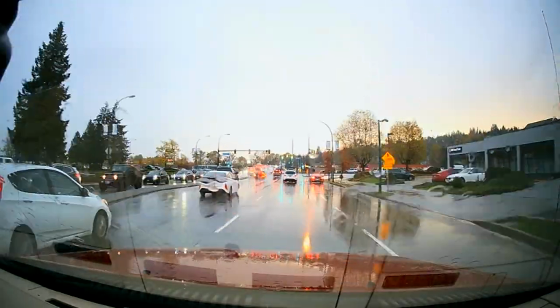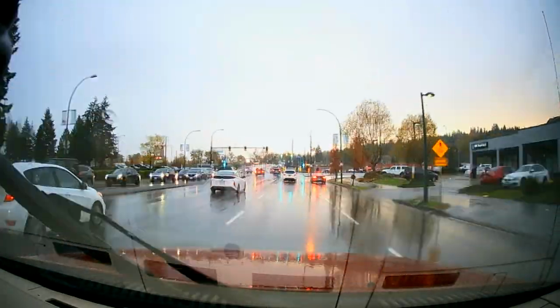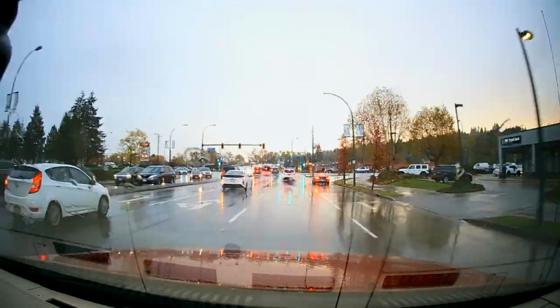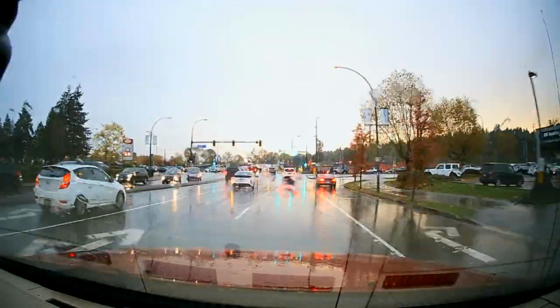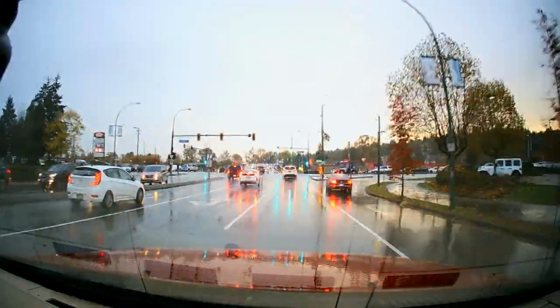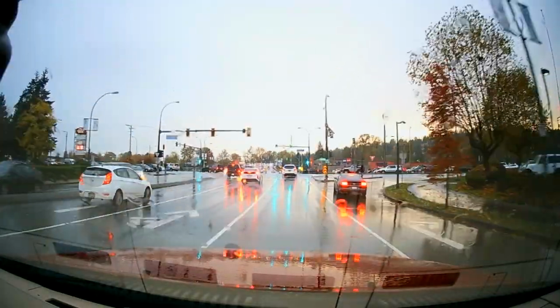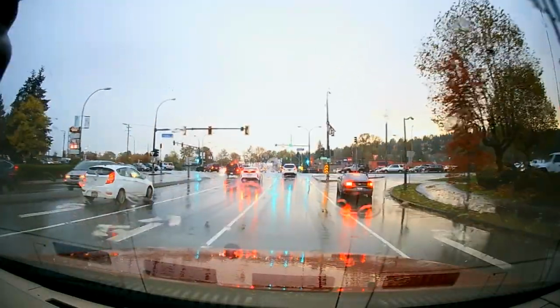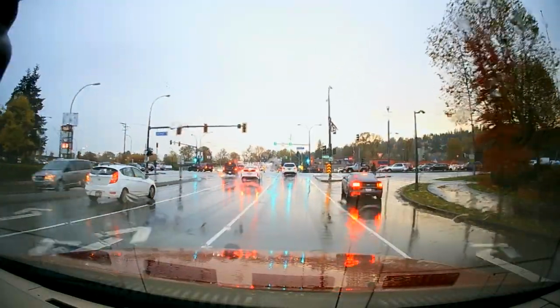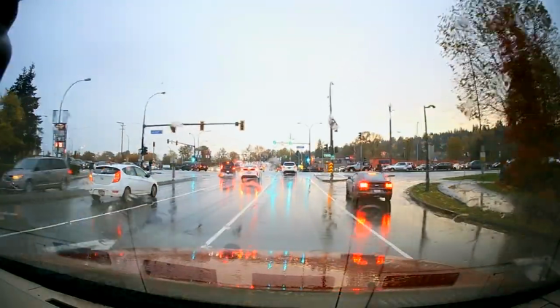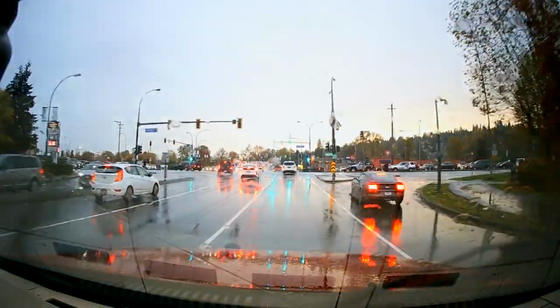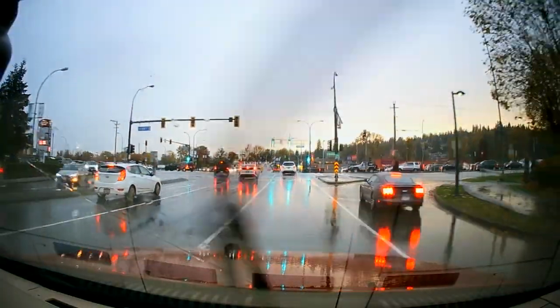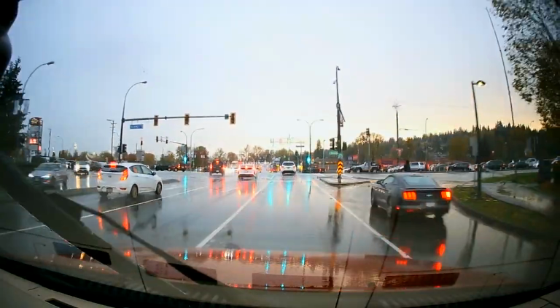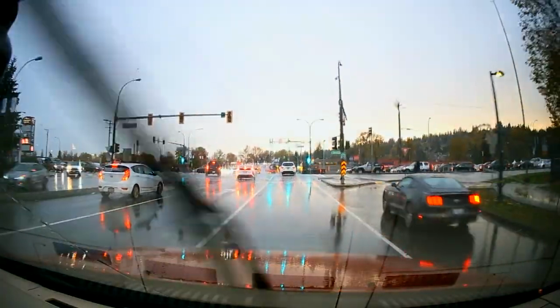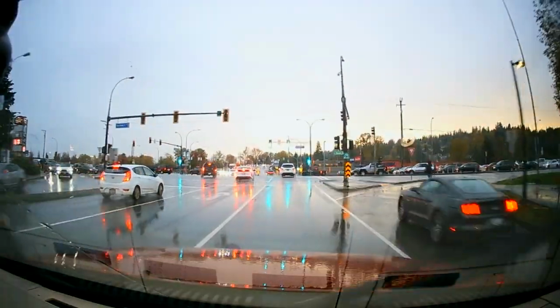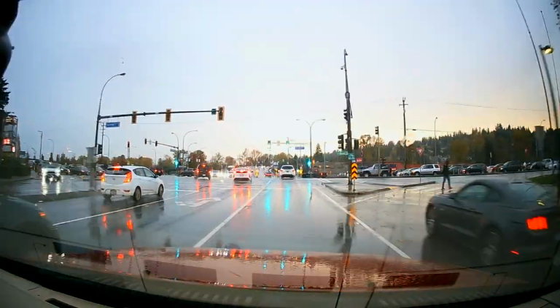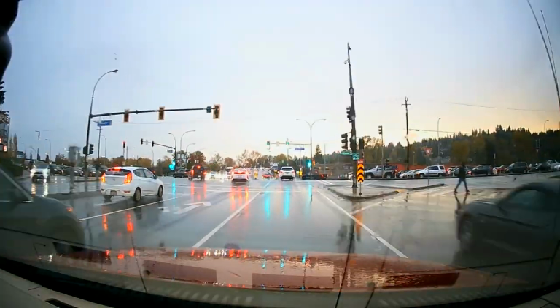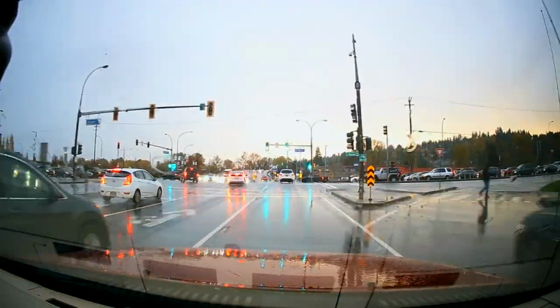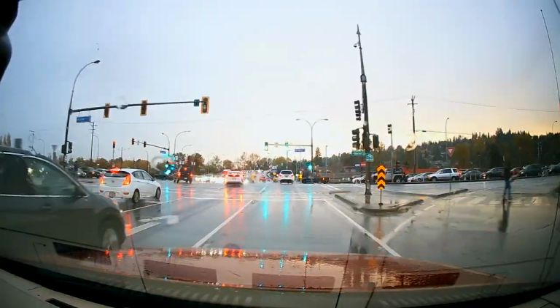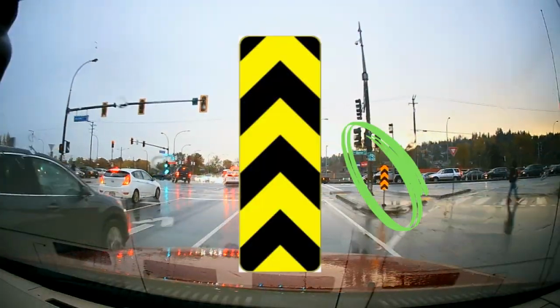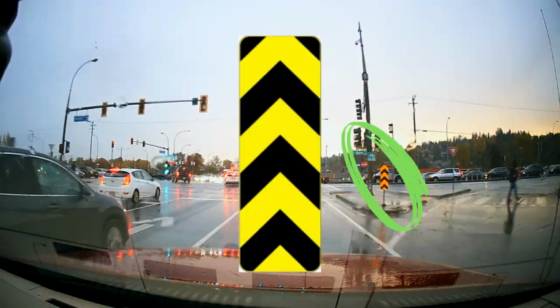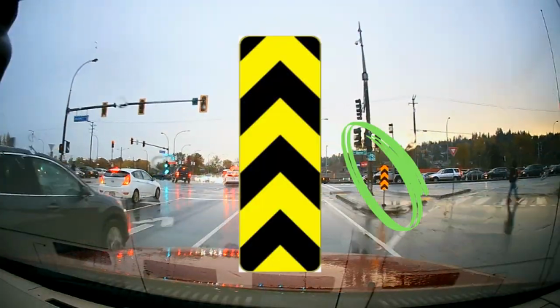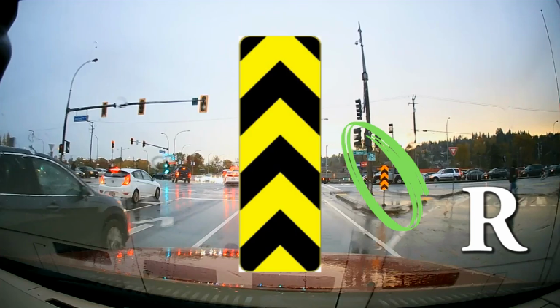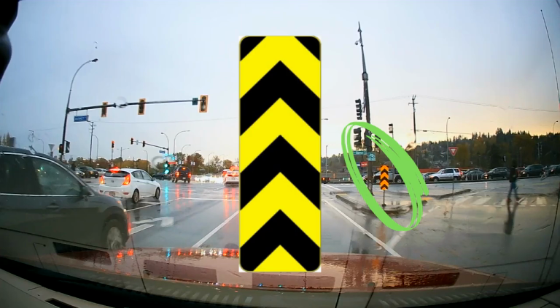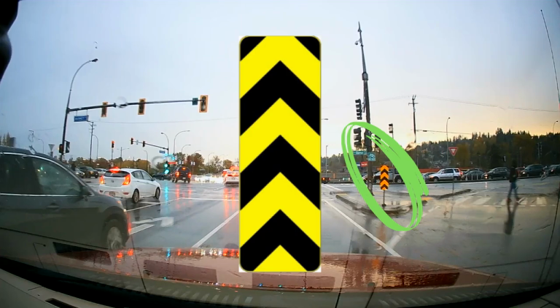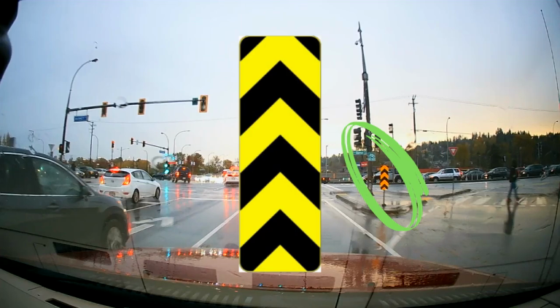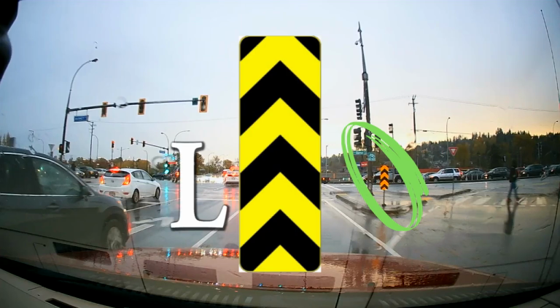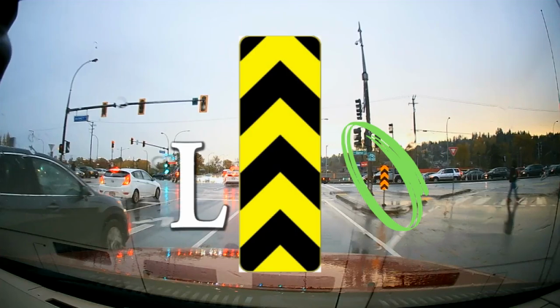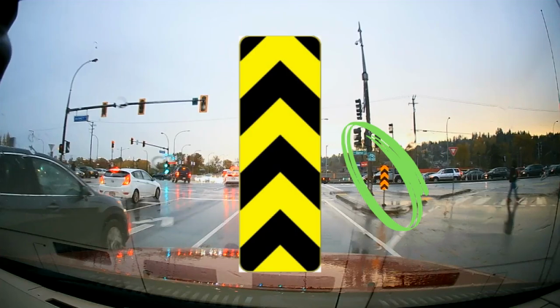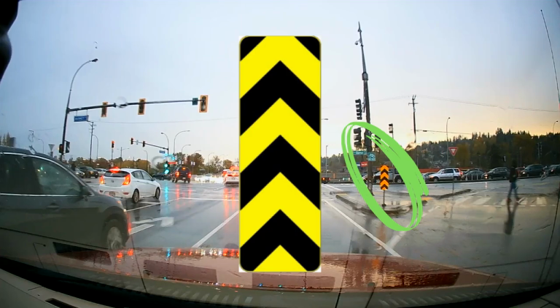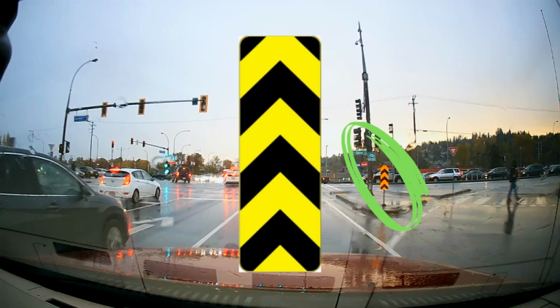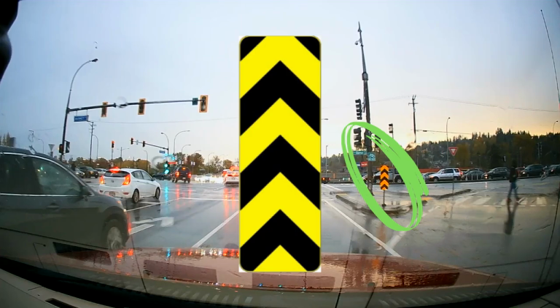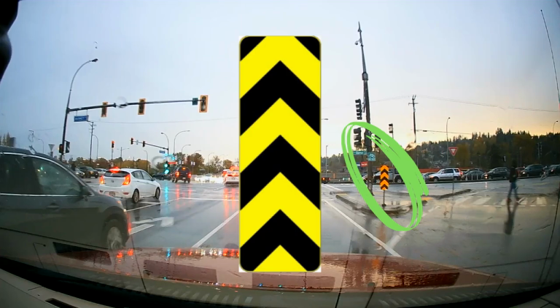This is an object marker, and lets us know we need to stay right or left of this obstruction.